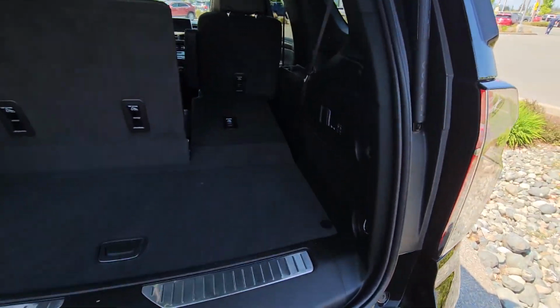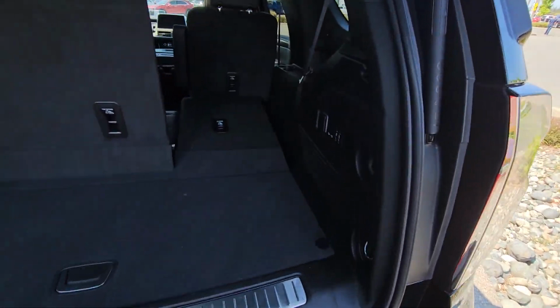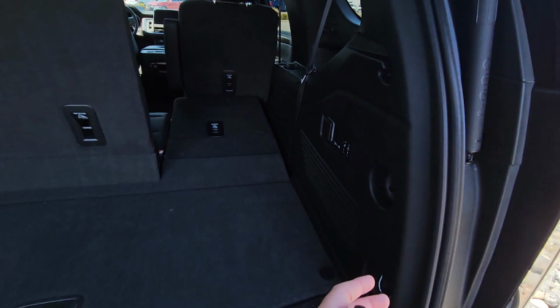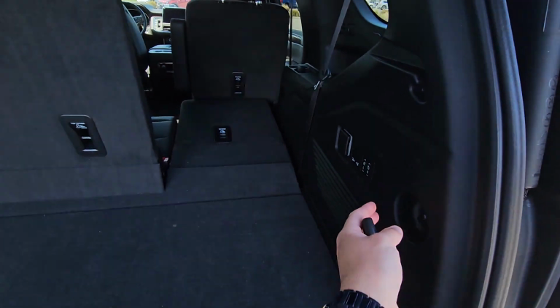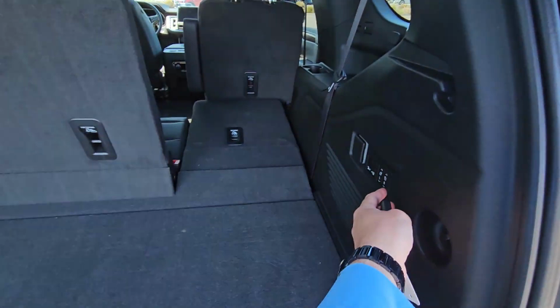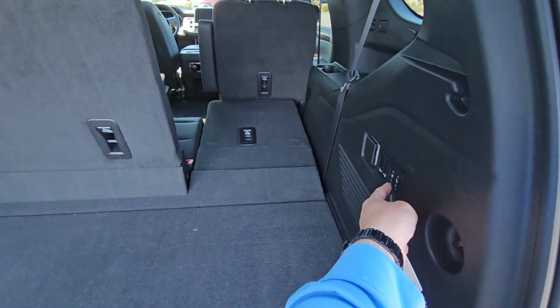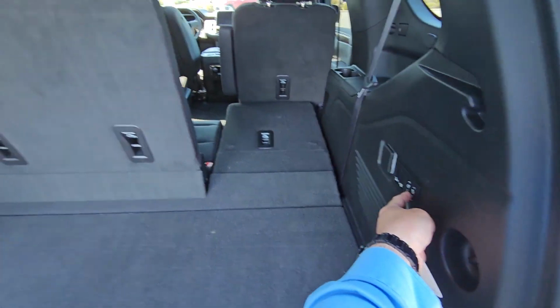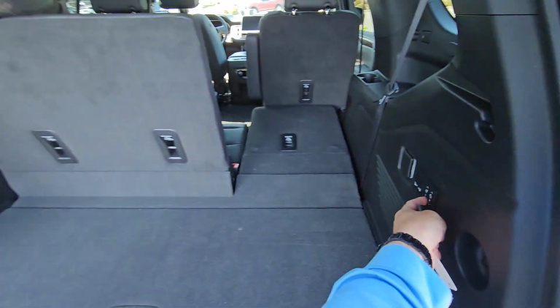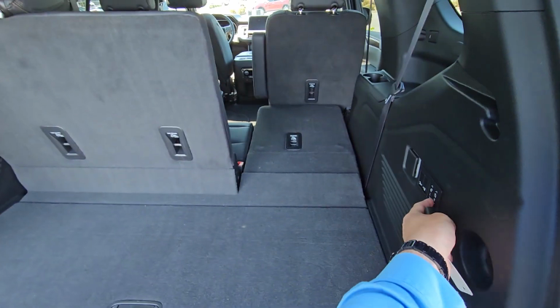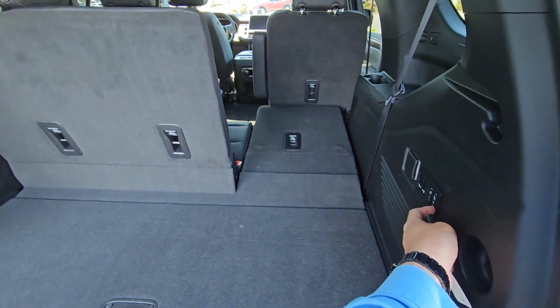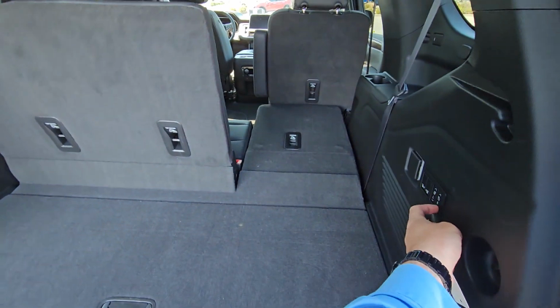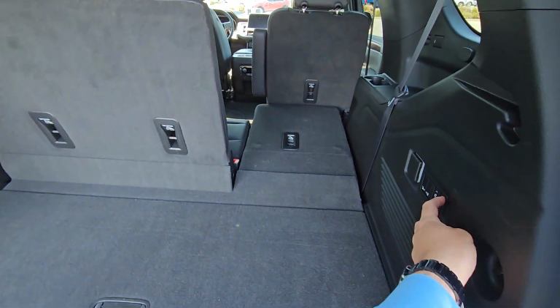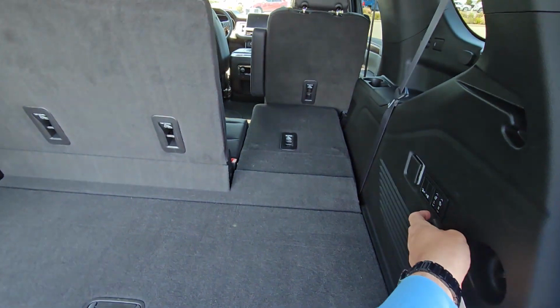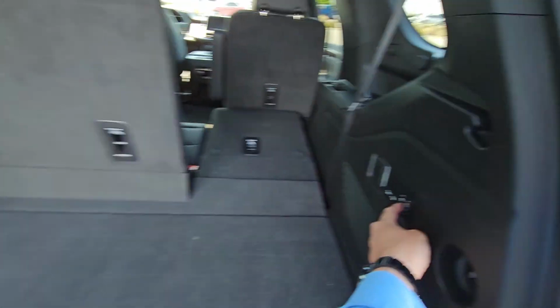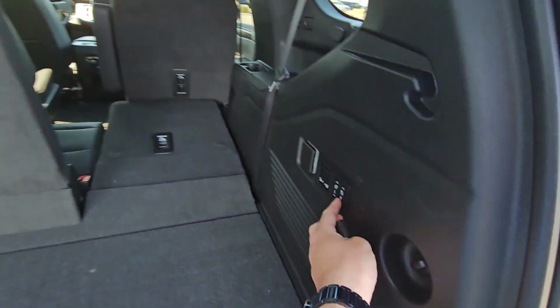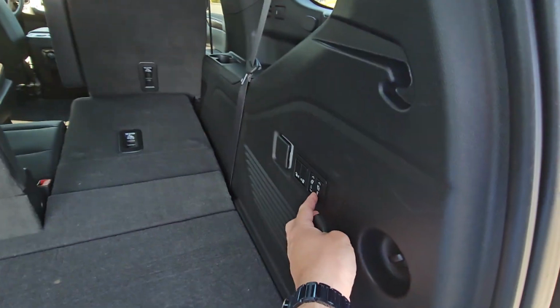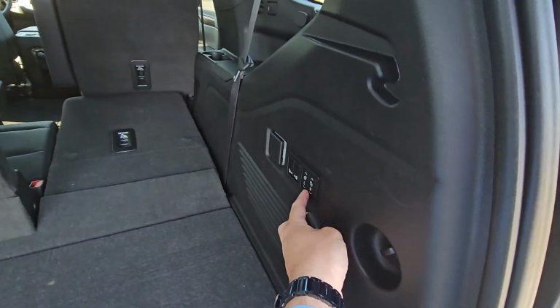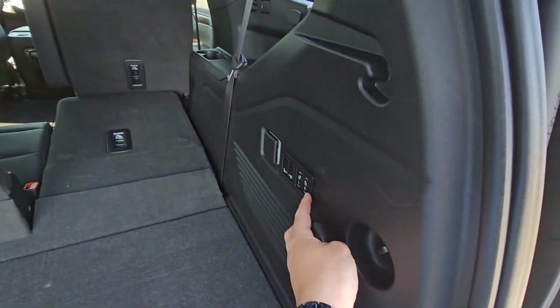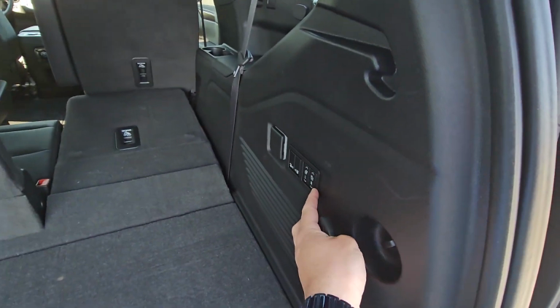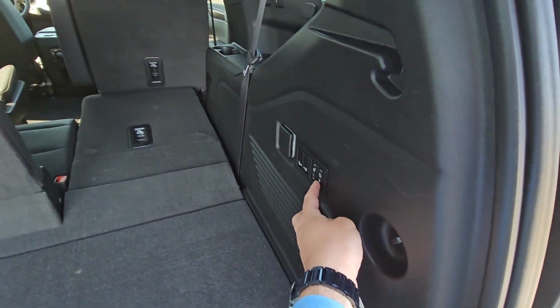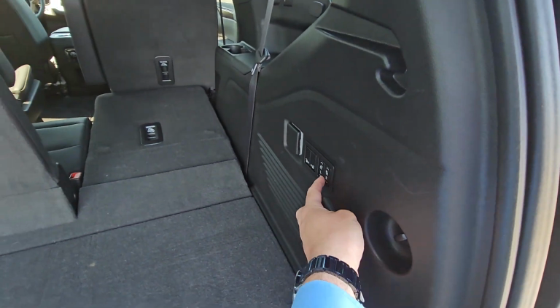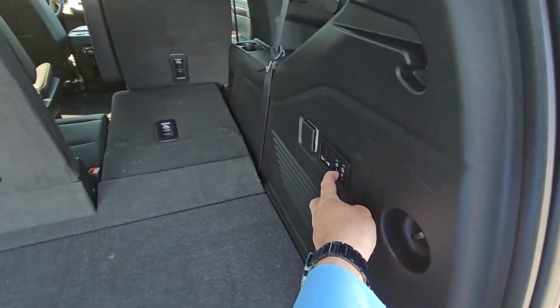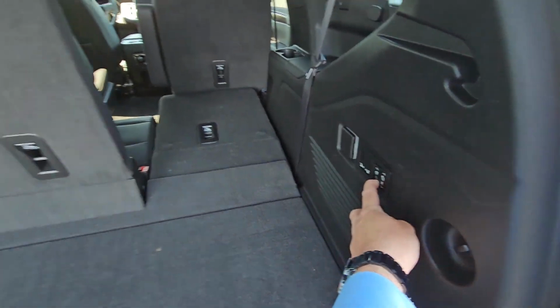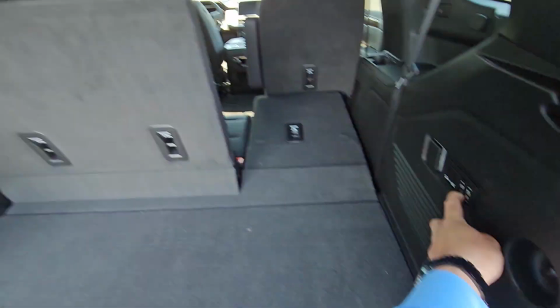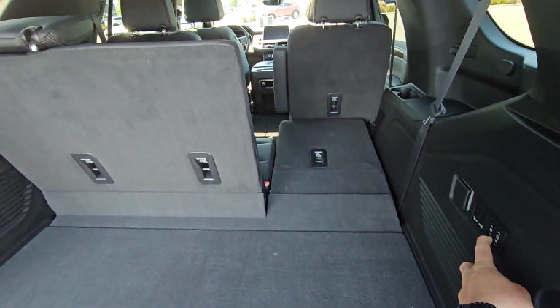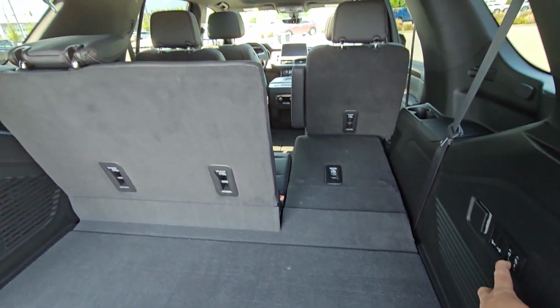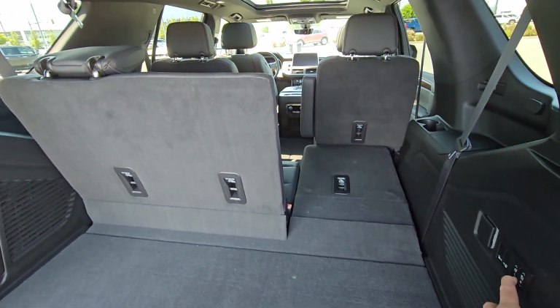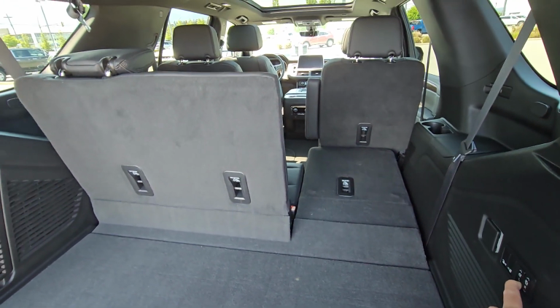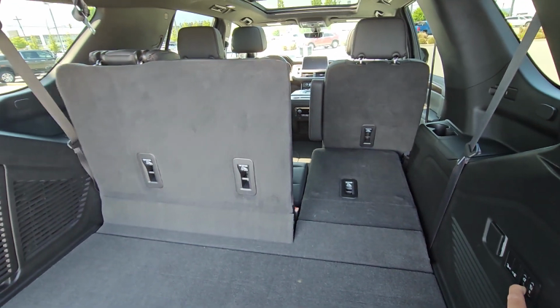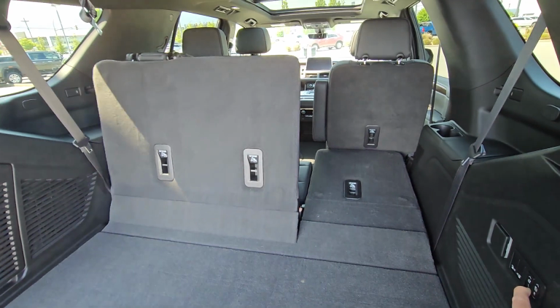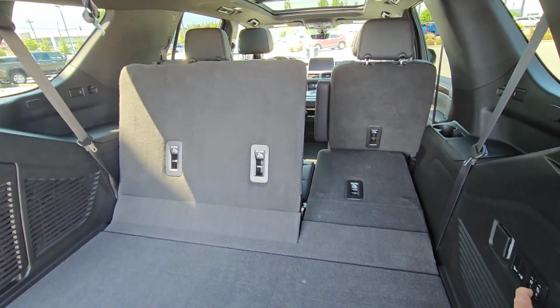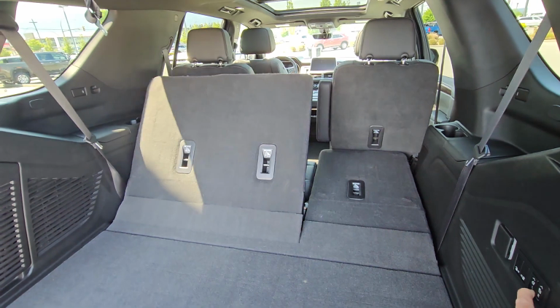You got your power third row options here, so you got your left and your right. If you want to drop the seat, it's all power.